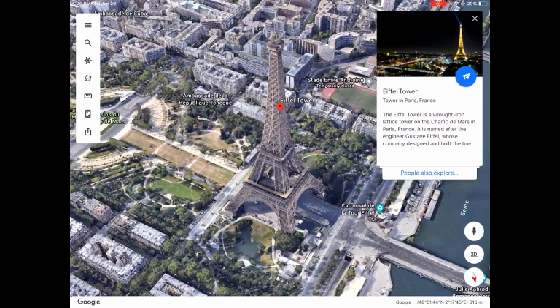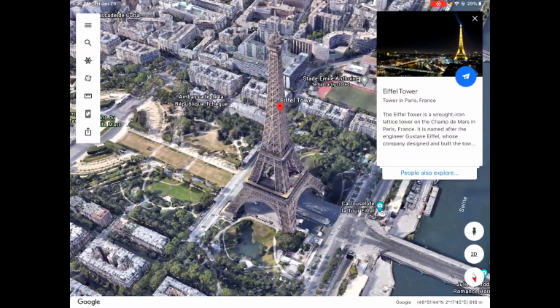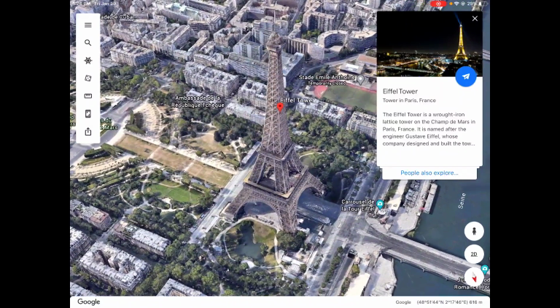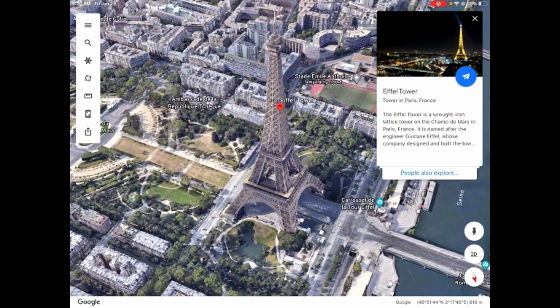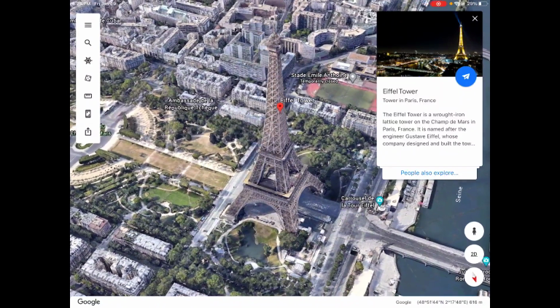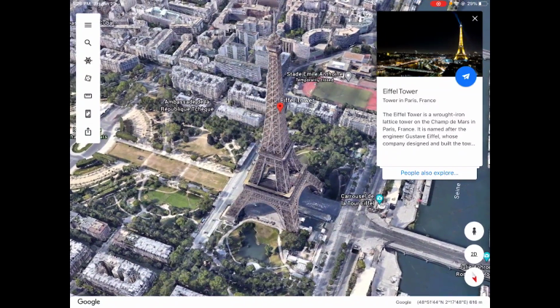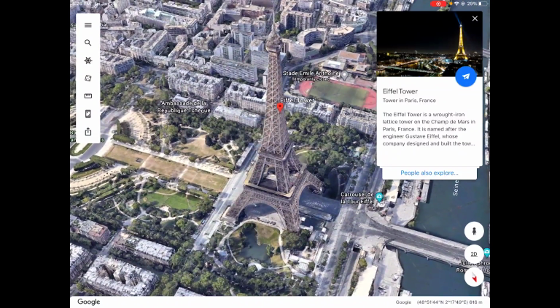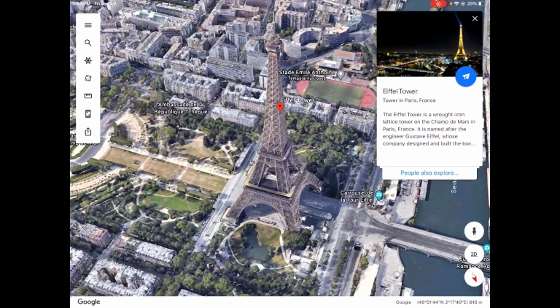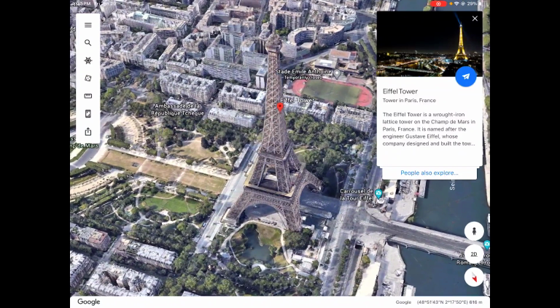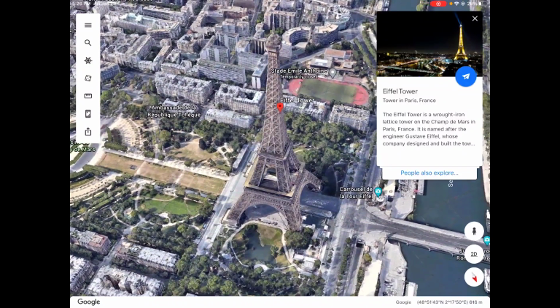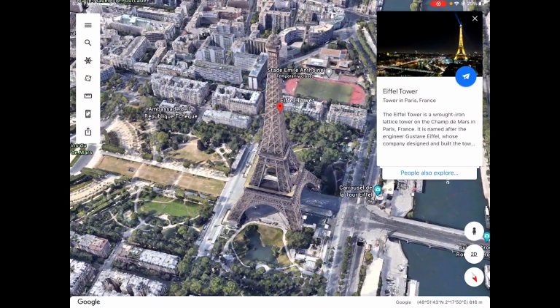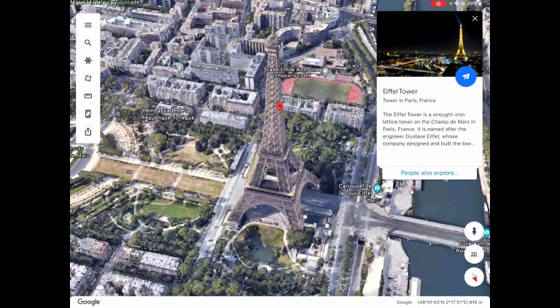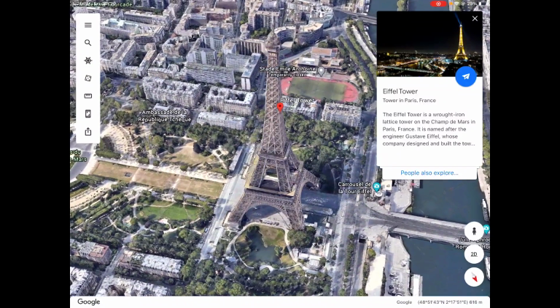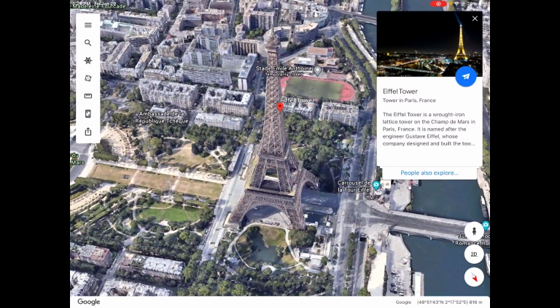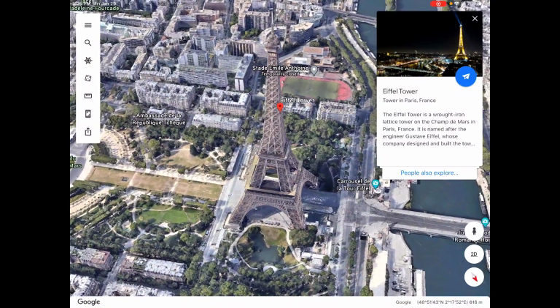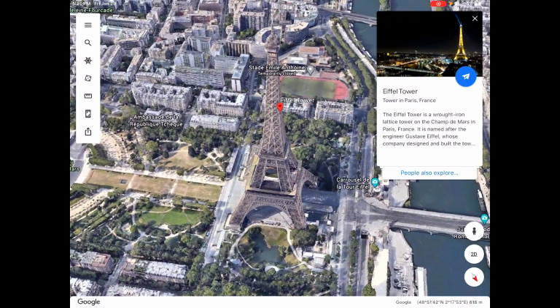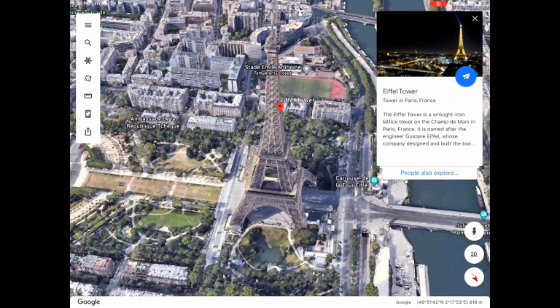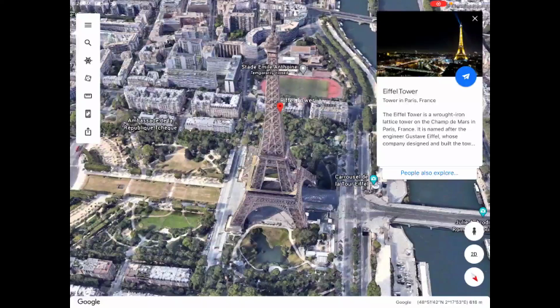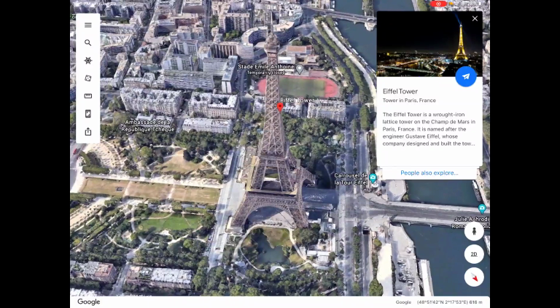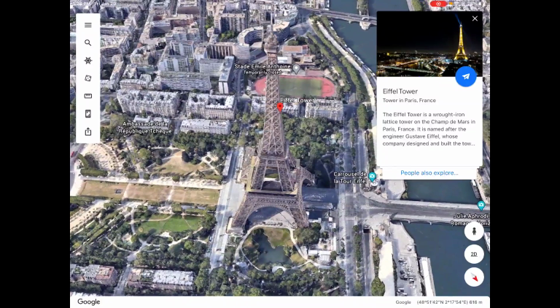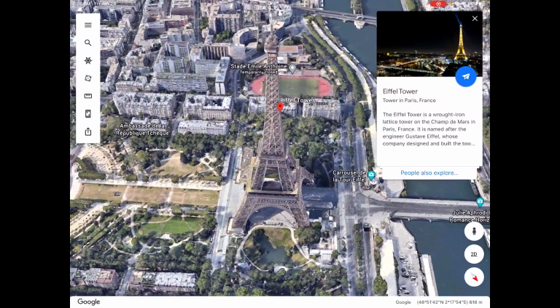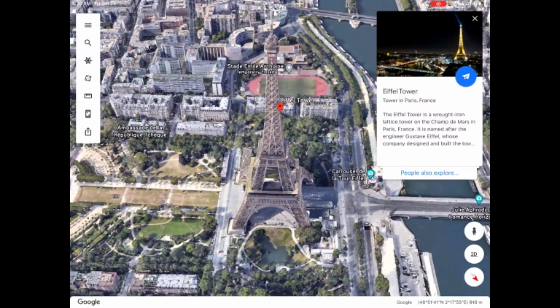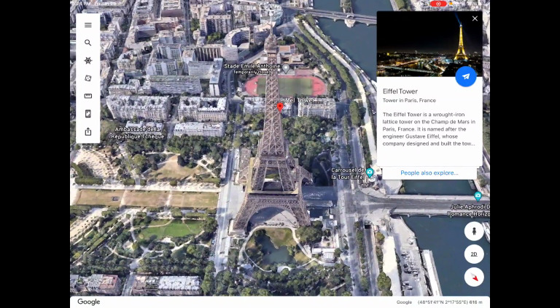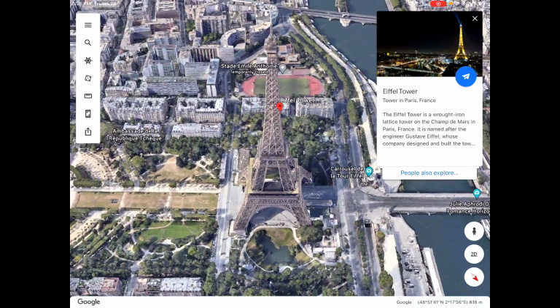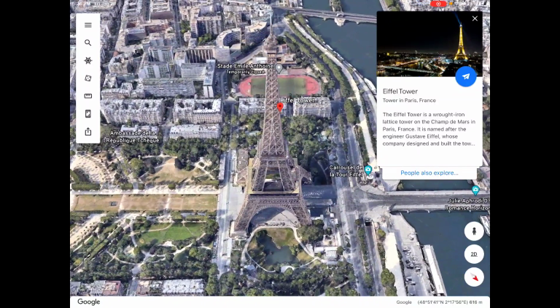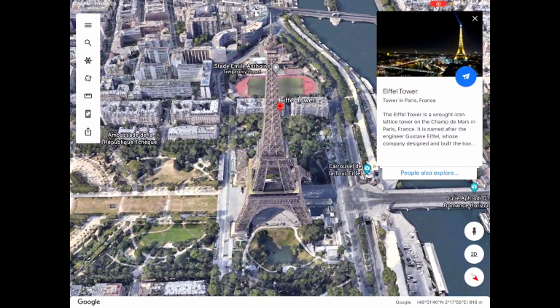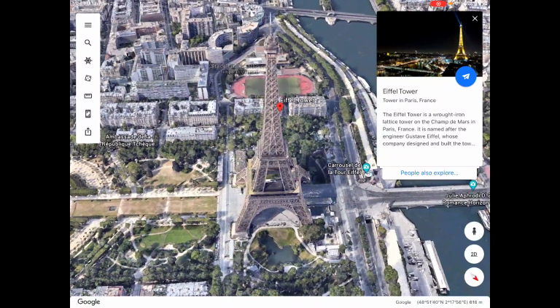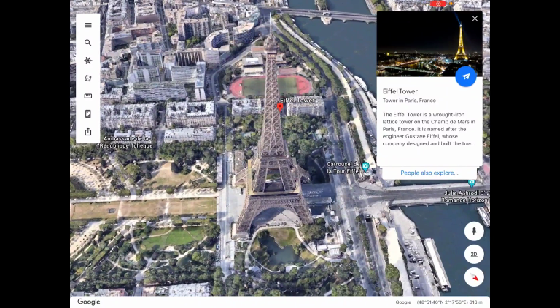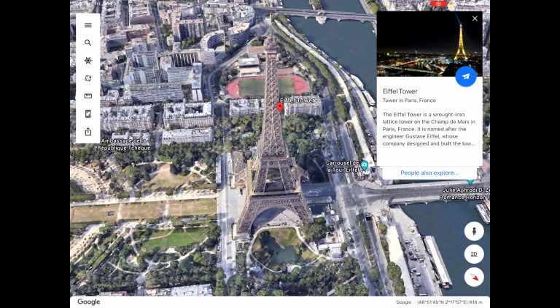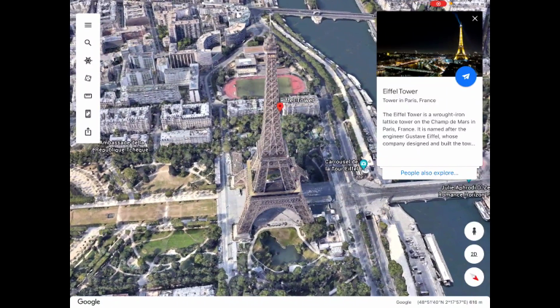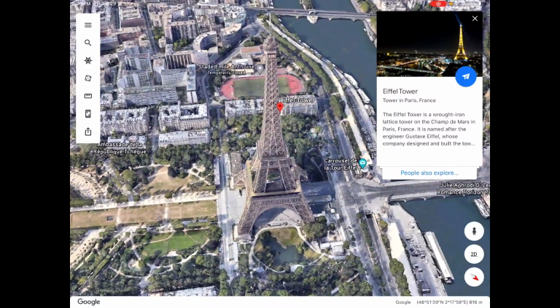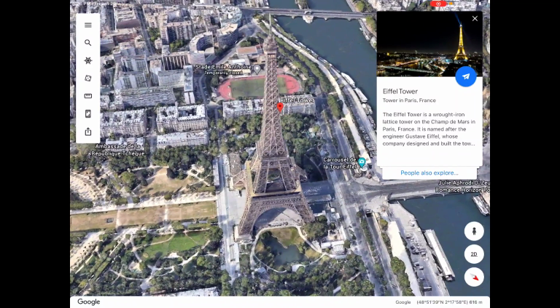The Eiffel Tower is a raw iron lattice tower on the Champs-de-Mars in Paris, France.